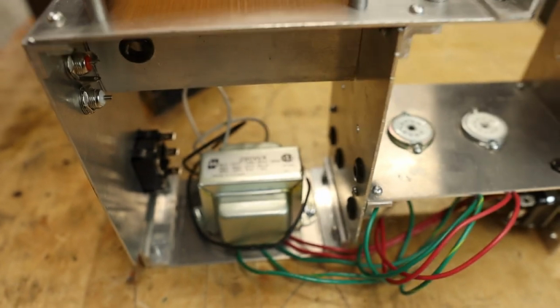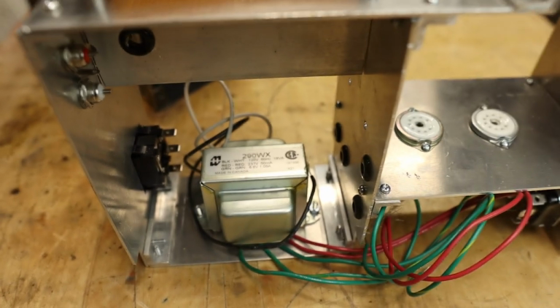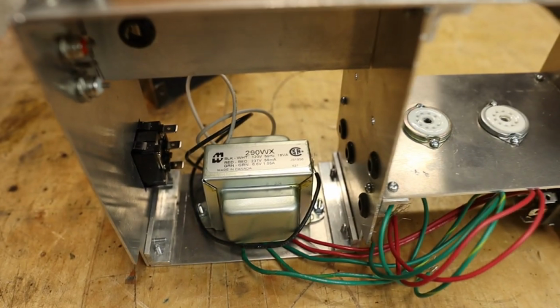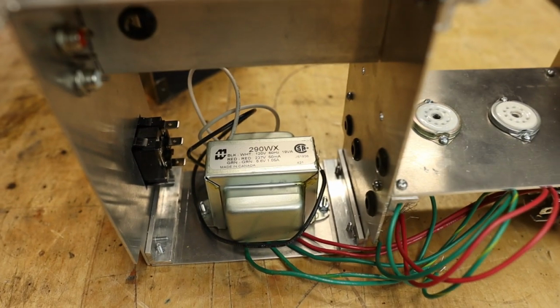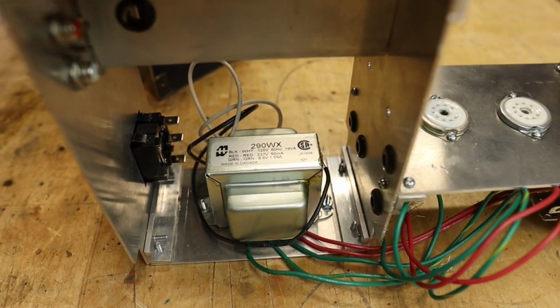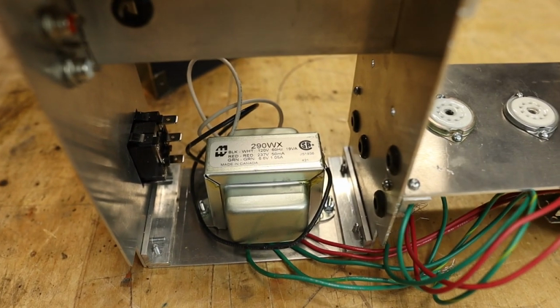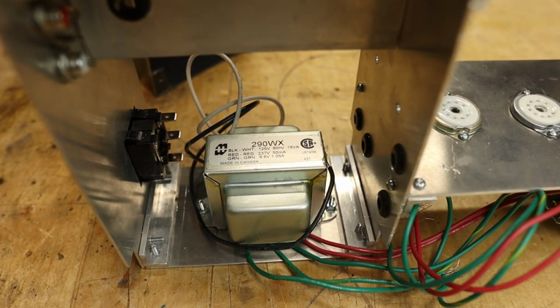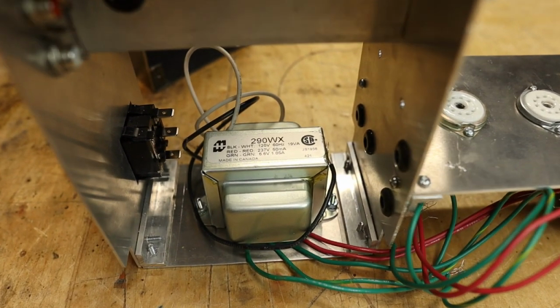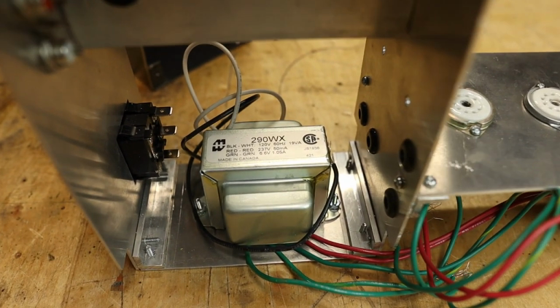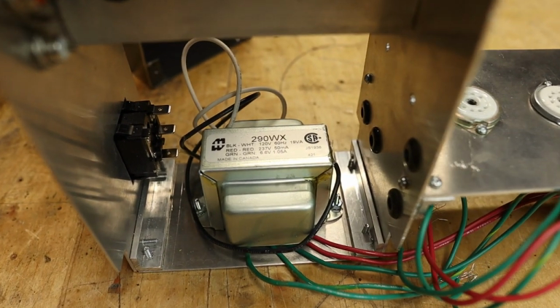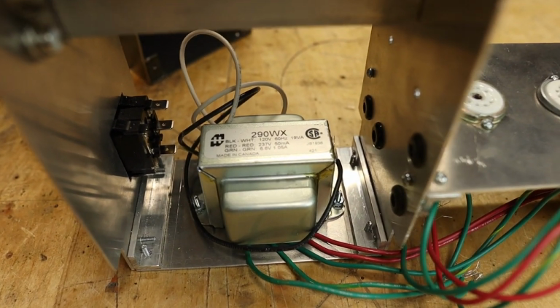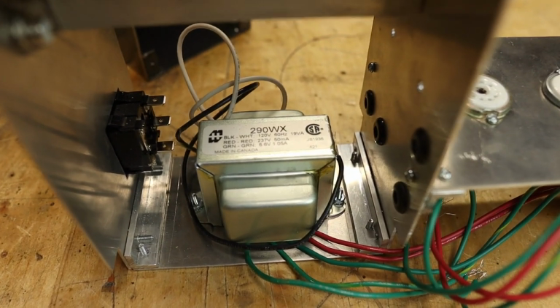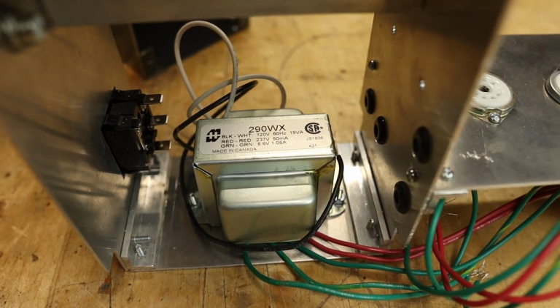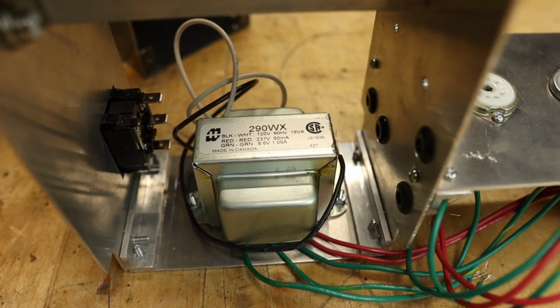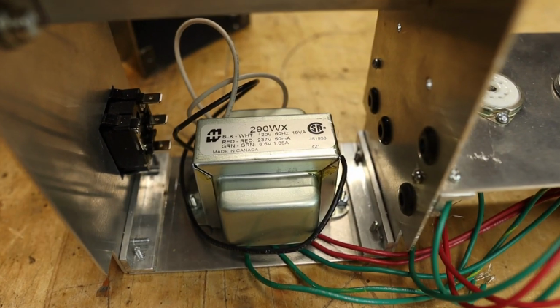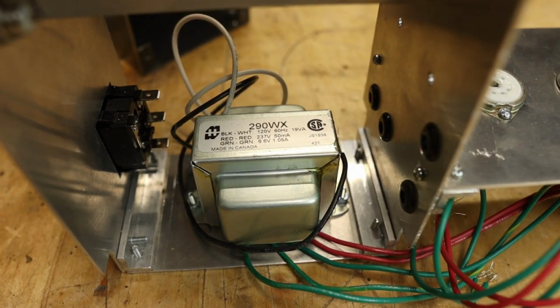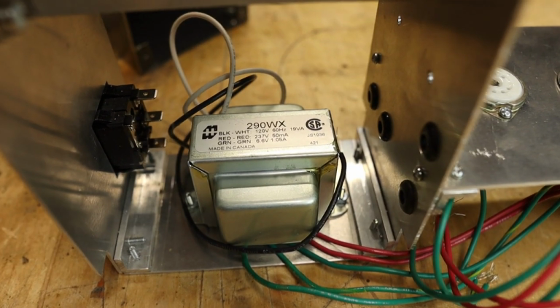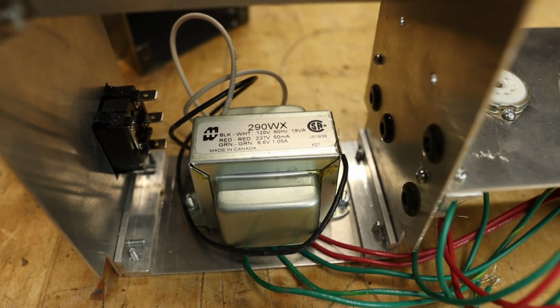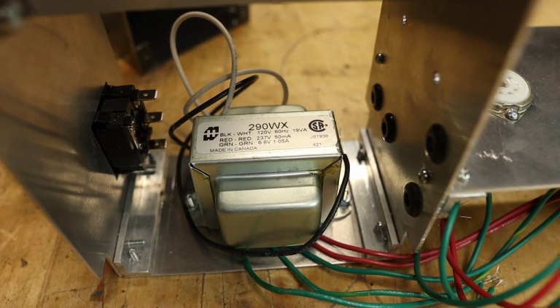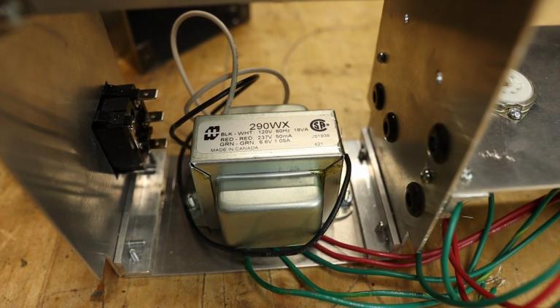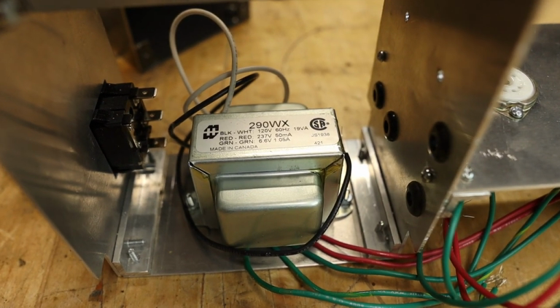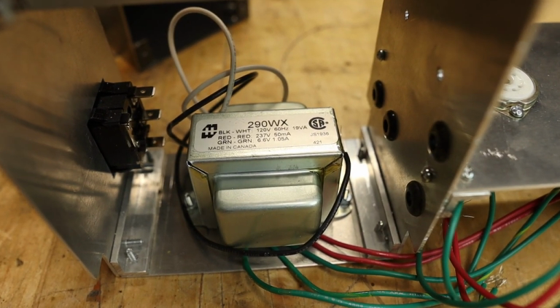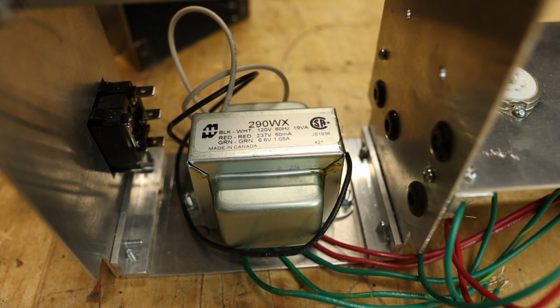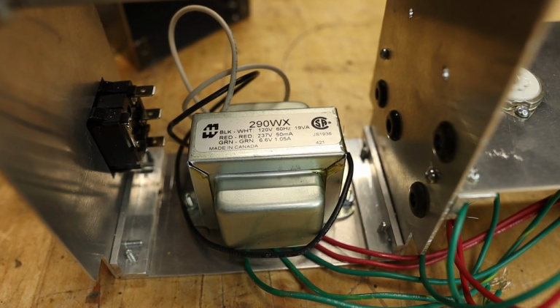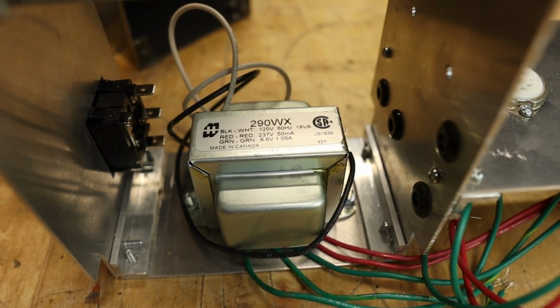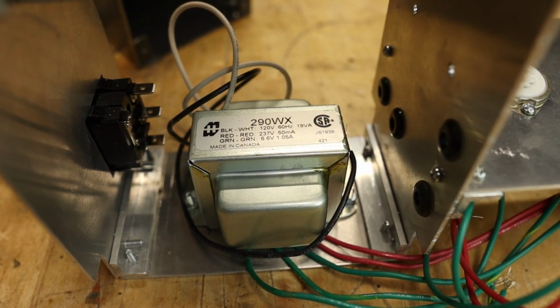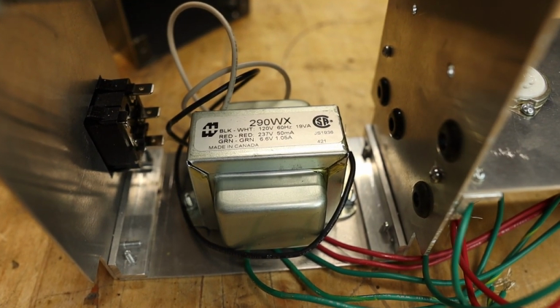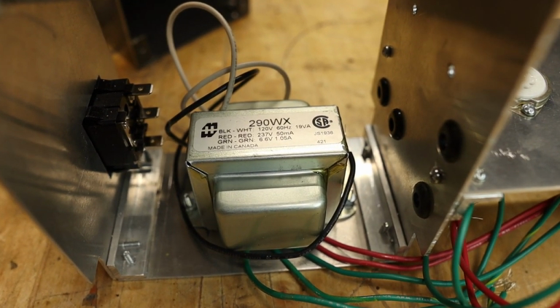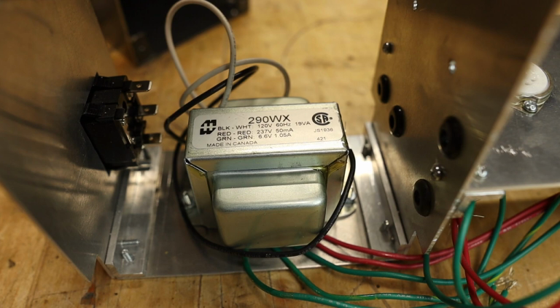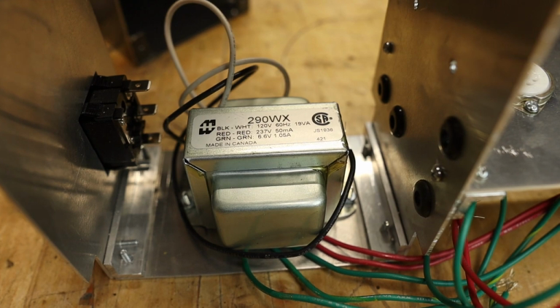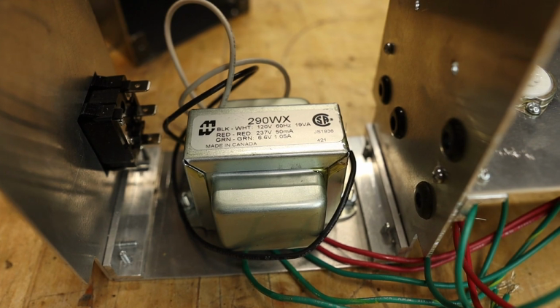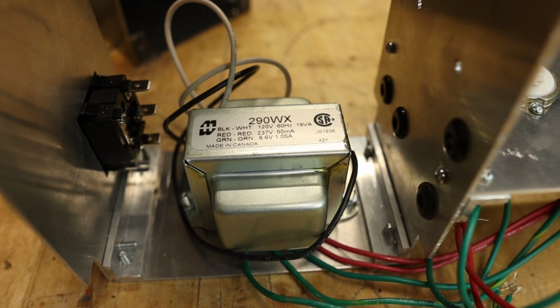The transformer I'm using is a Hammond 290WX.